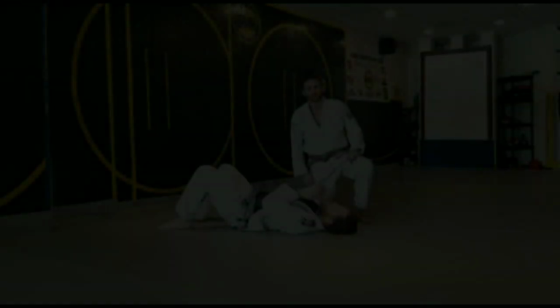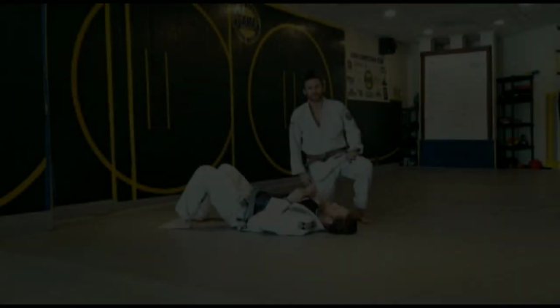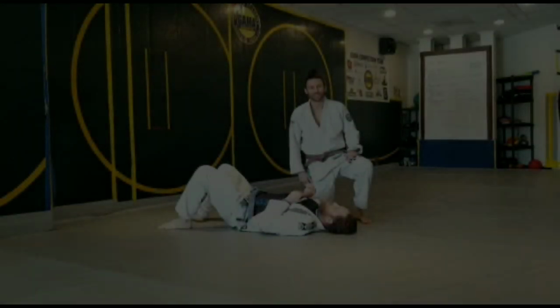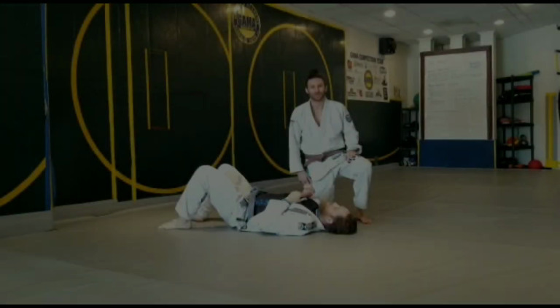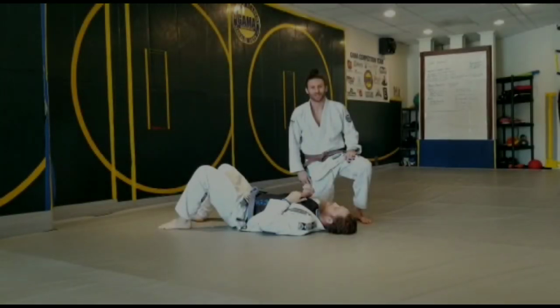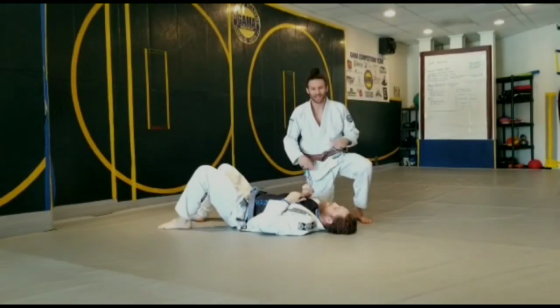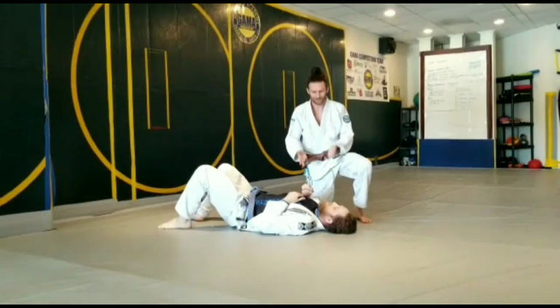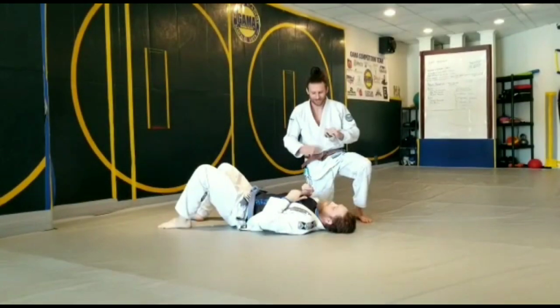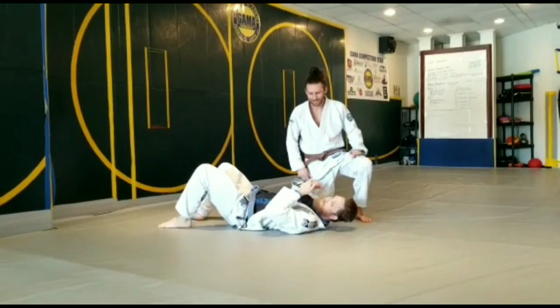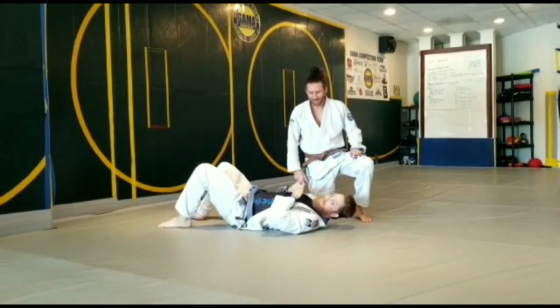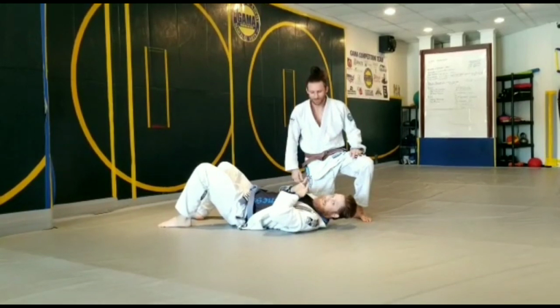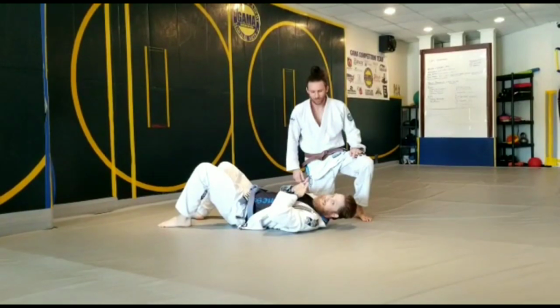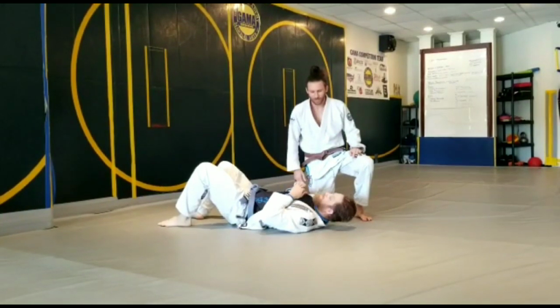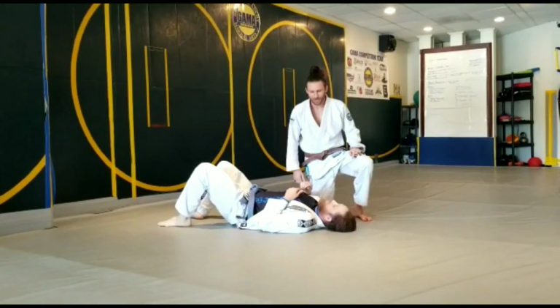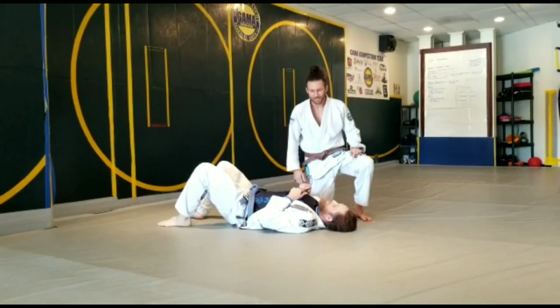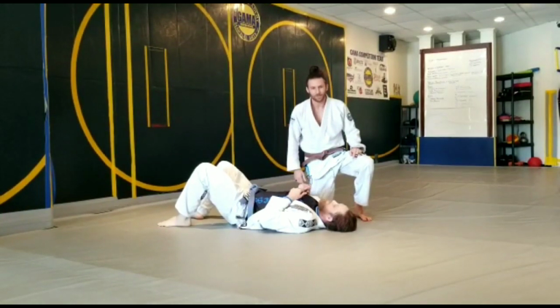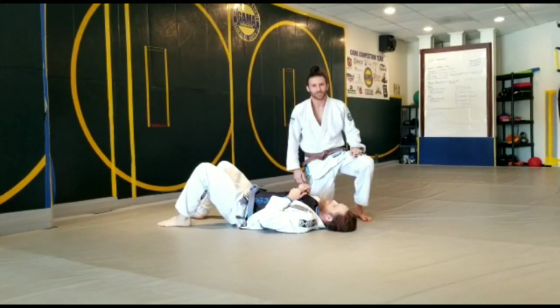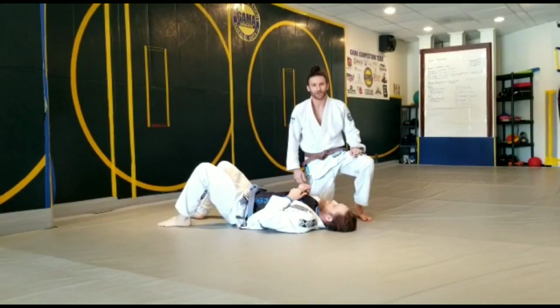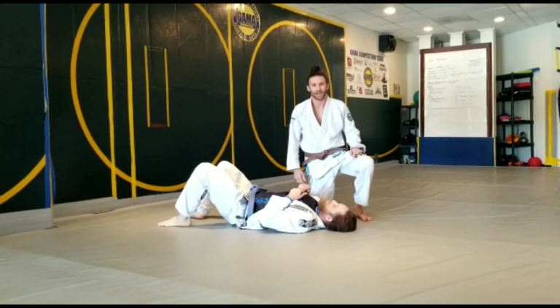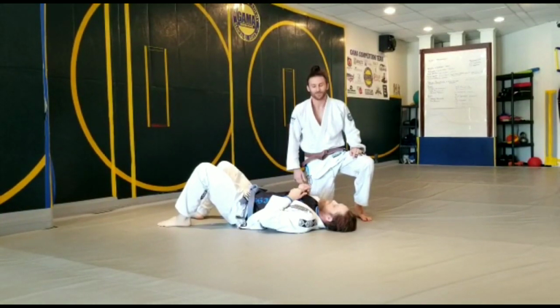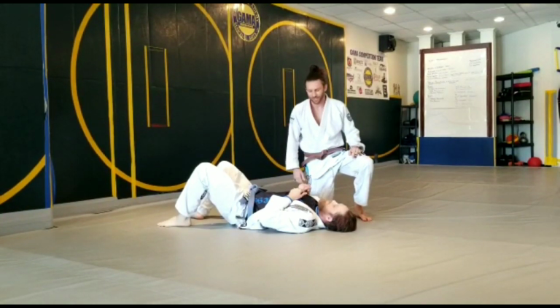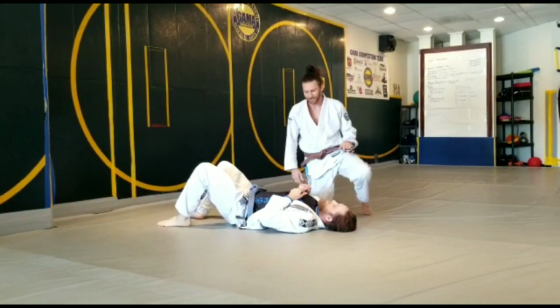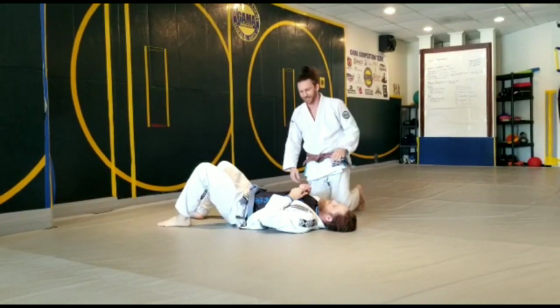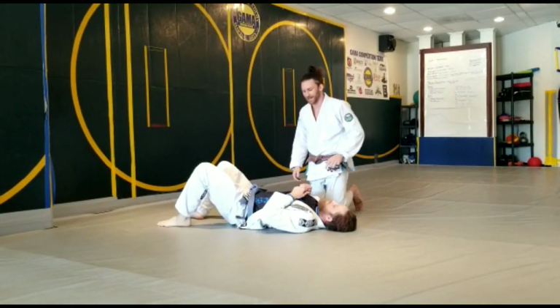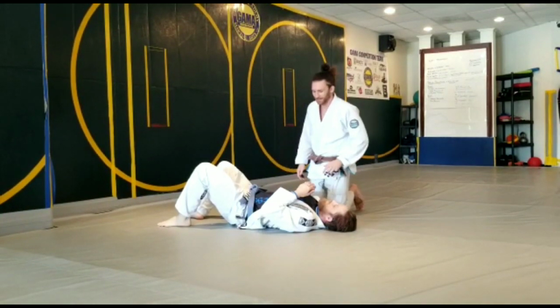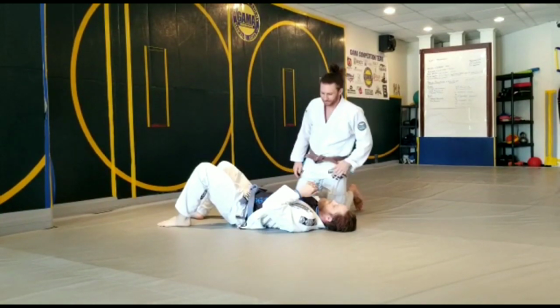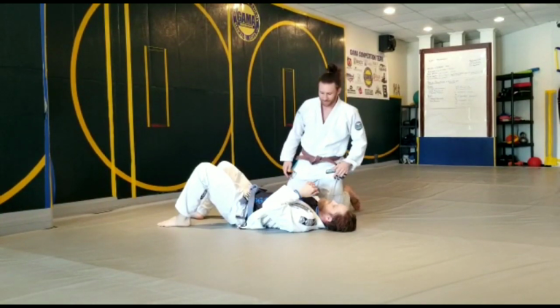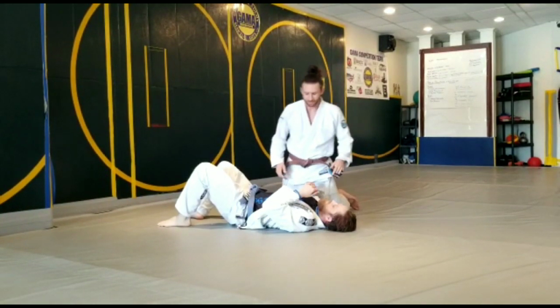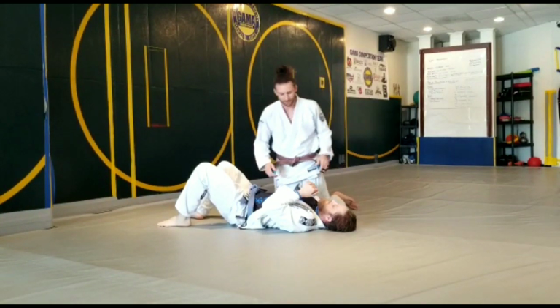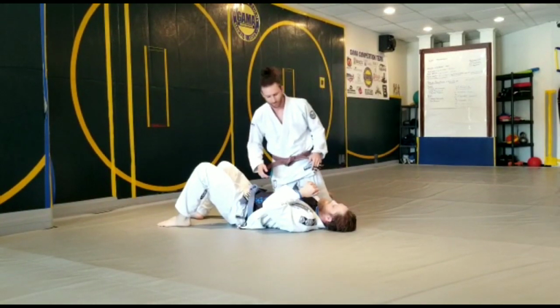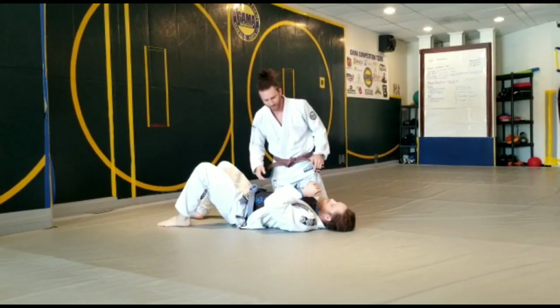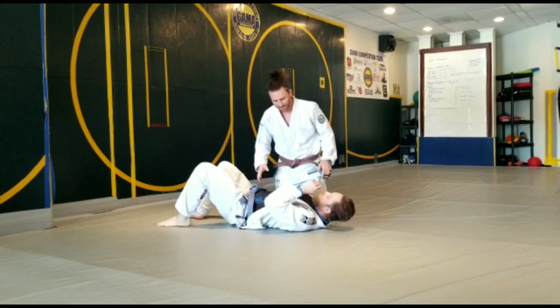What's up? Greg Liu here. I got Chris and I'm going to show a baseball bat choke that I've been hitting a lot for like three or four months.